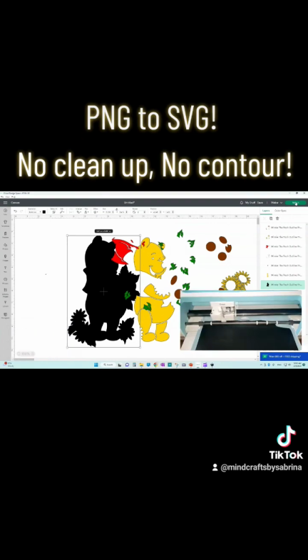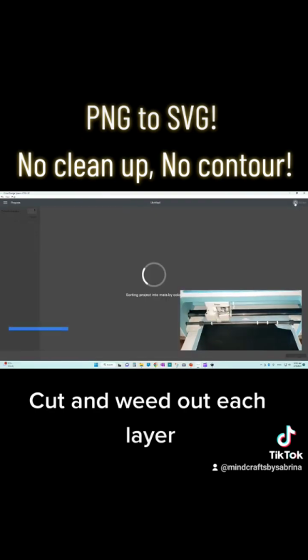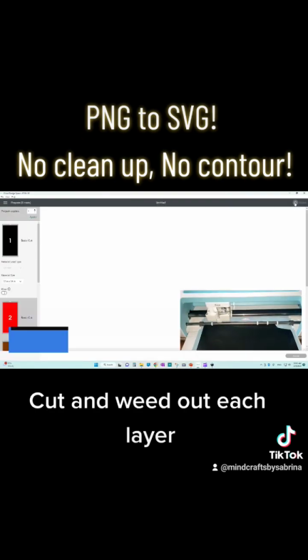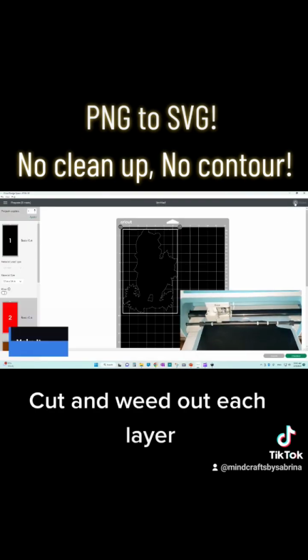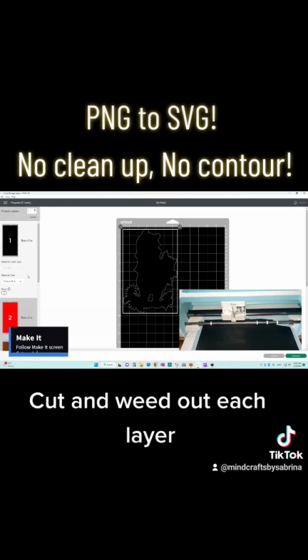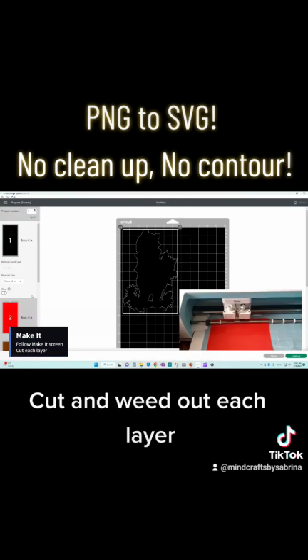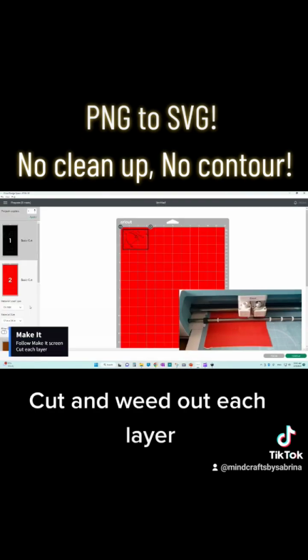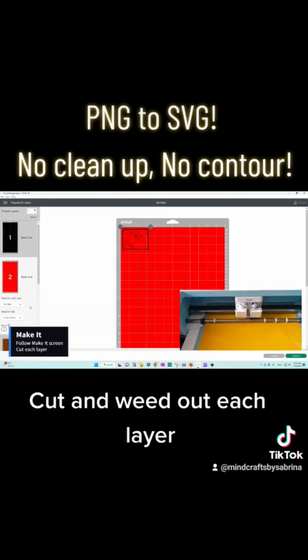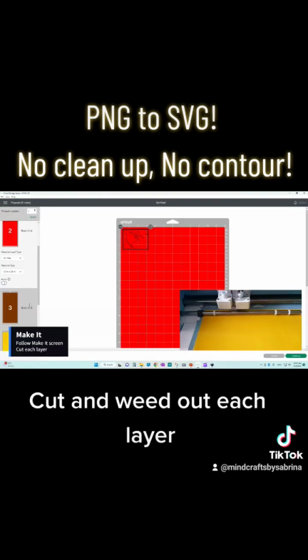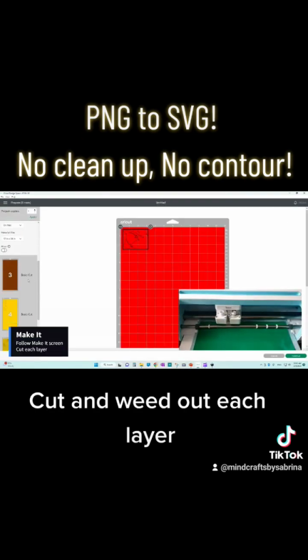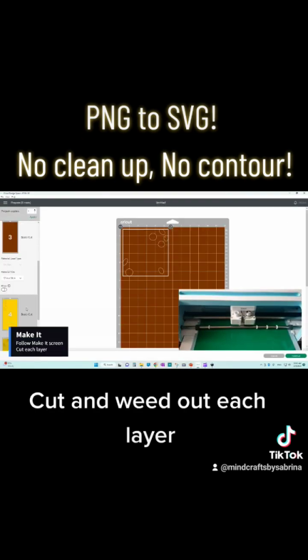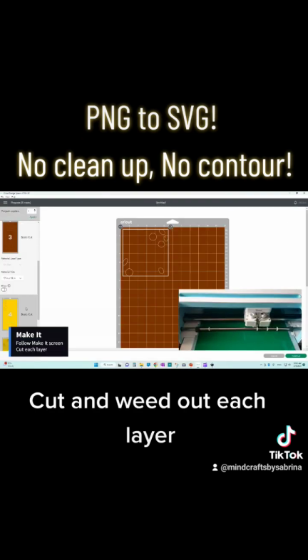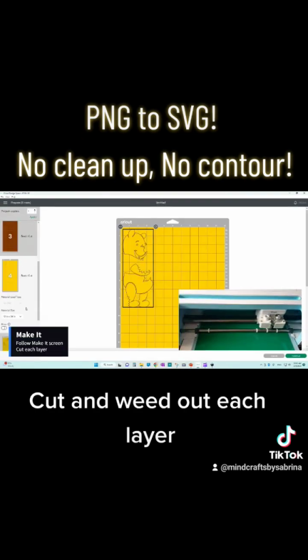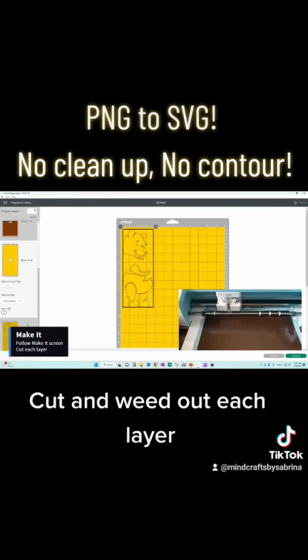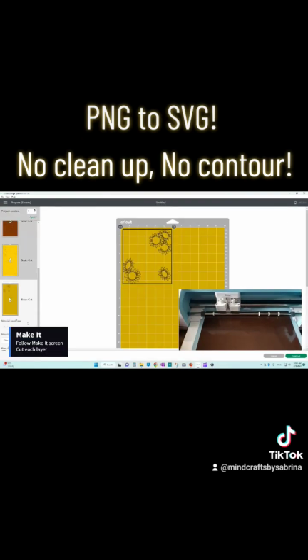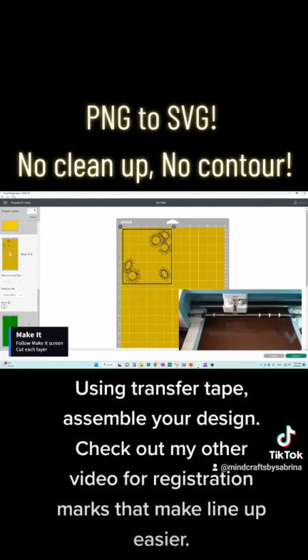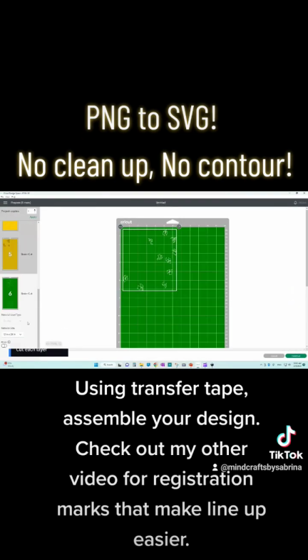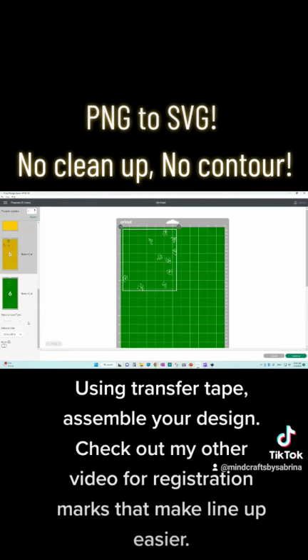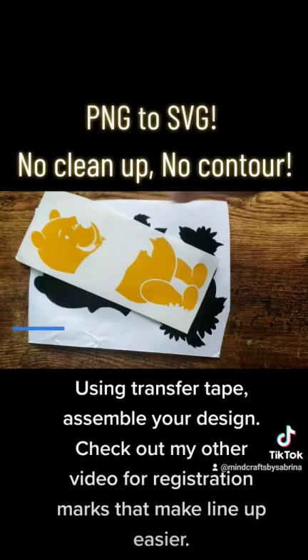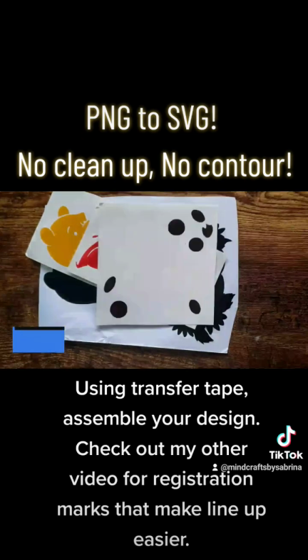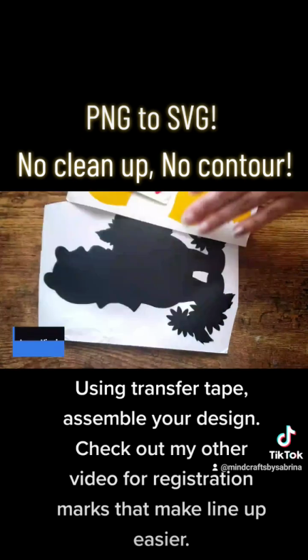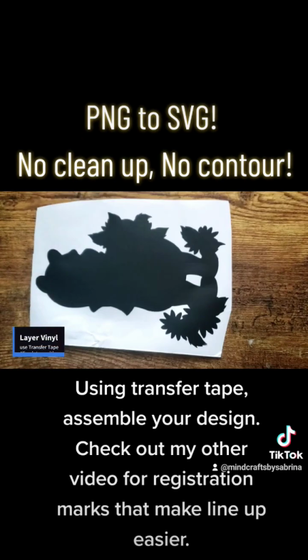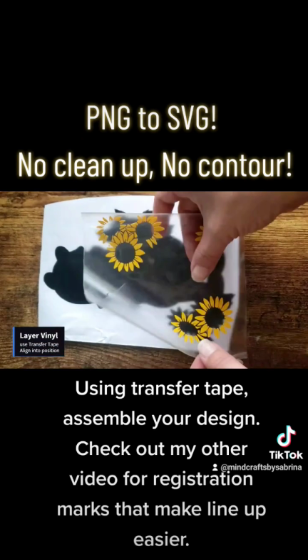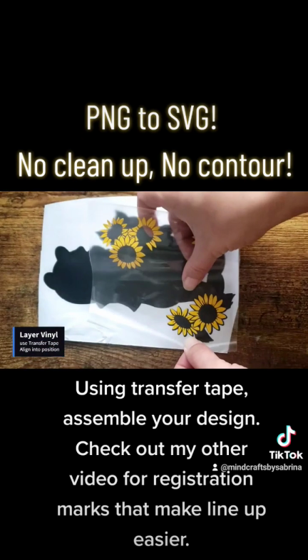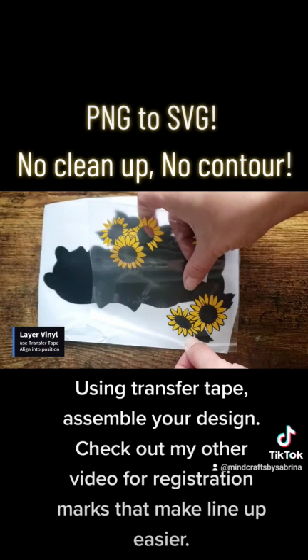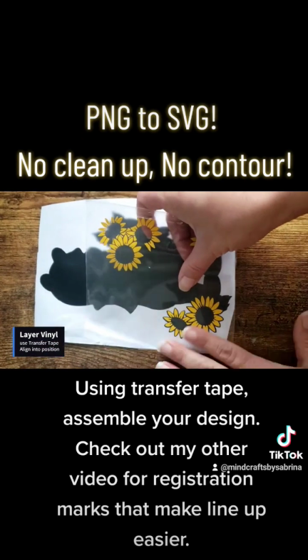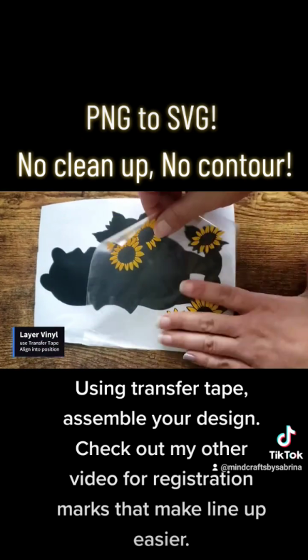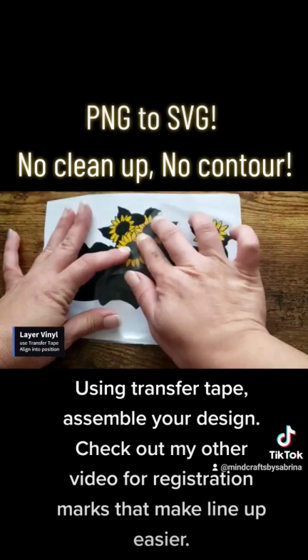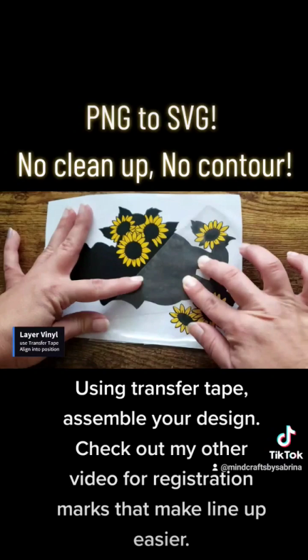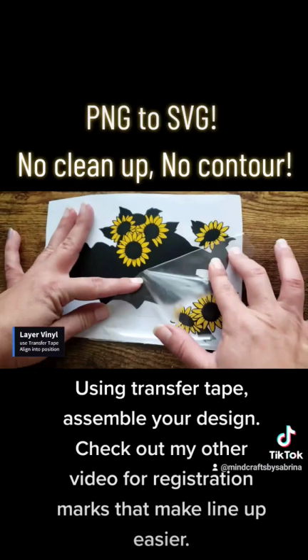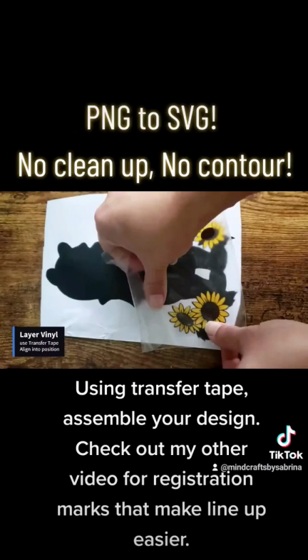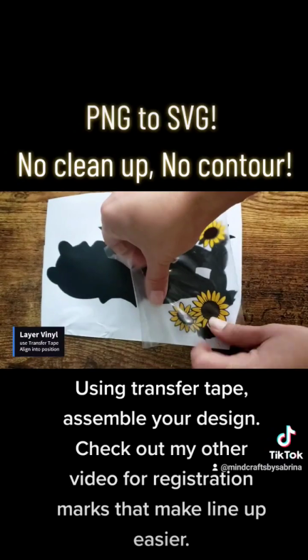Cut and weed out each layer. Using transfer tape, assemble your design.